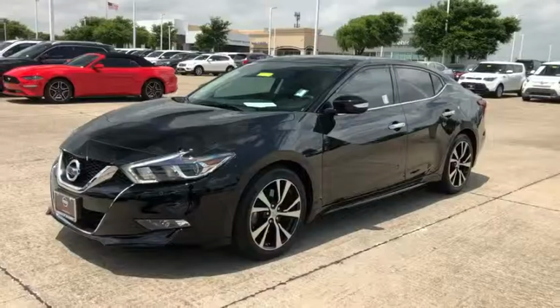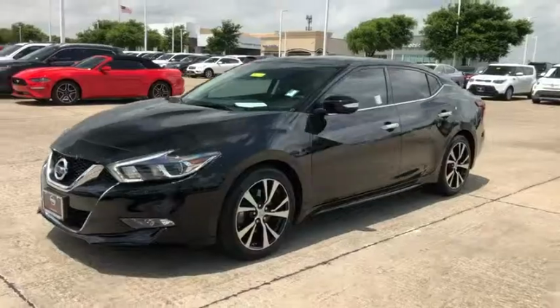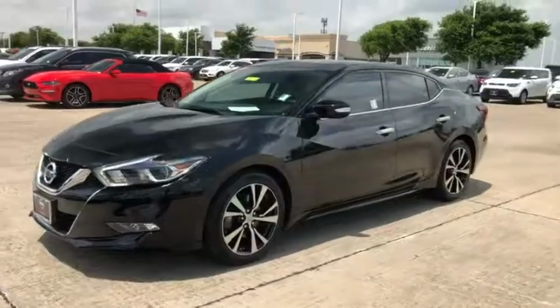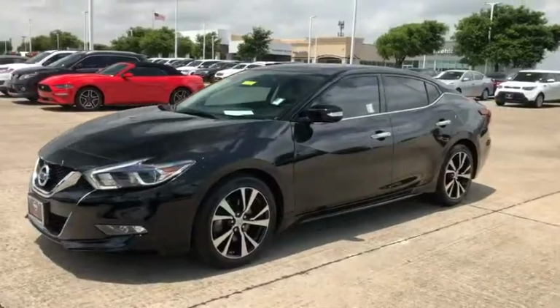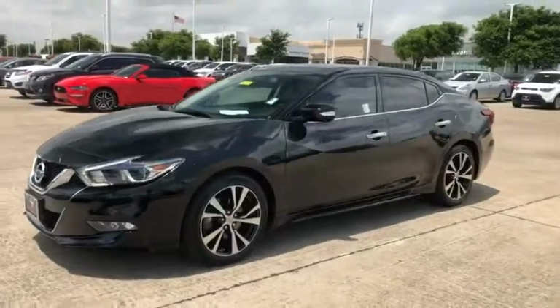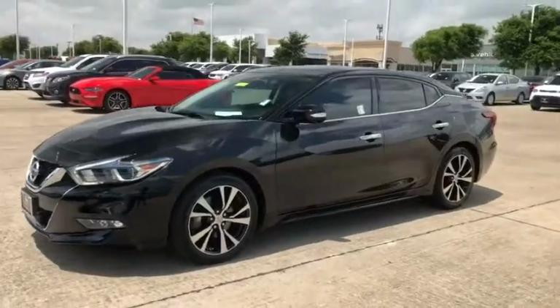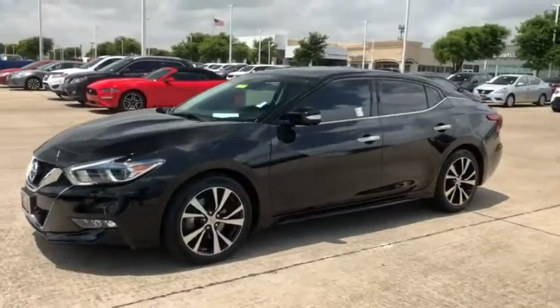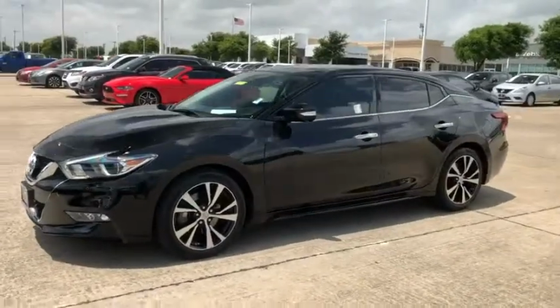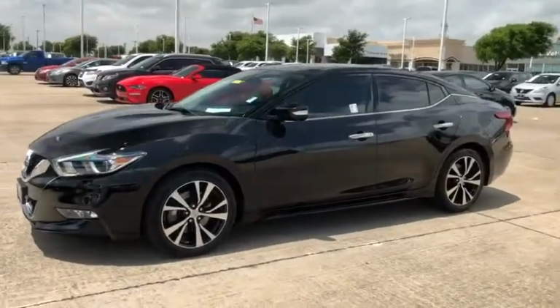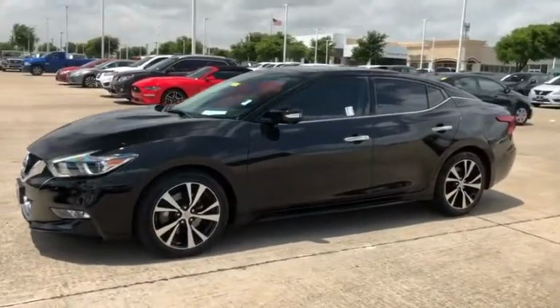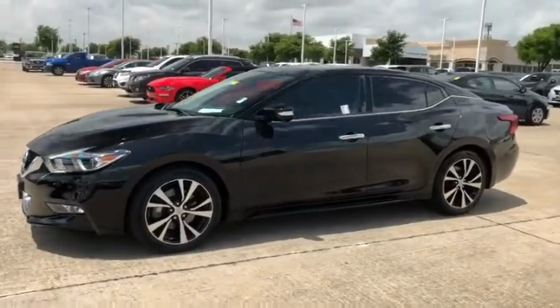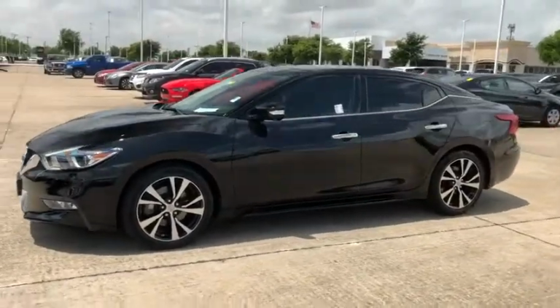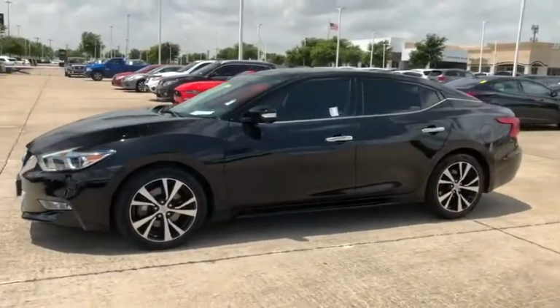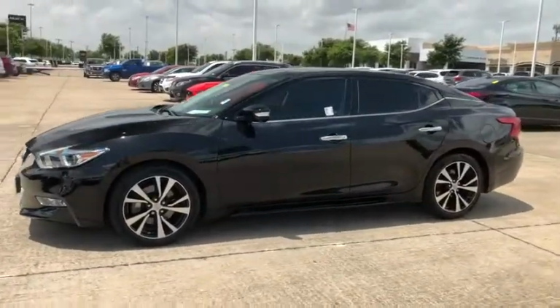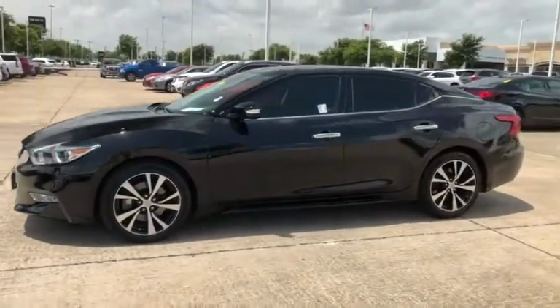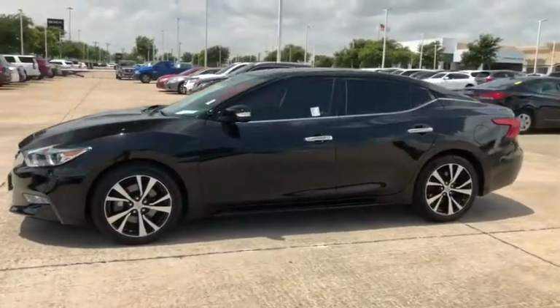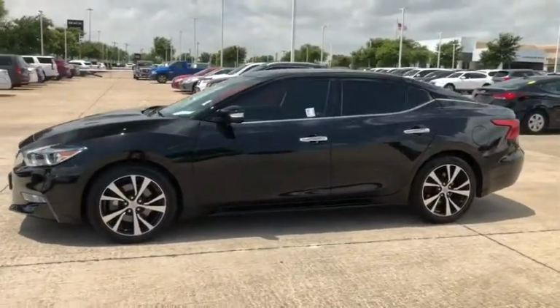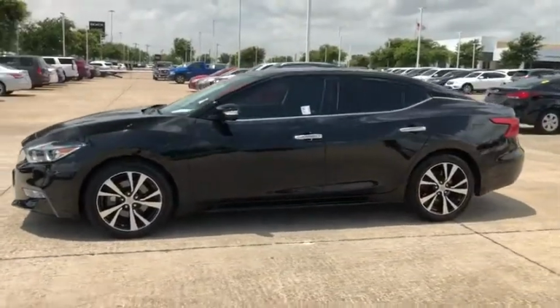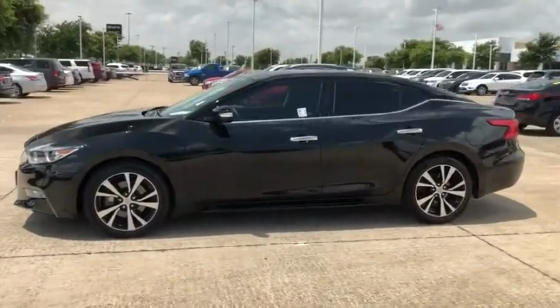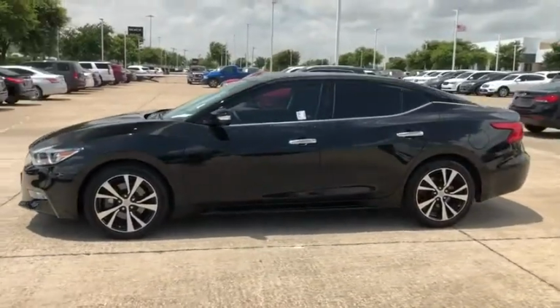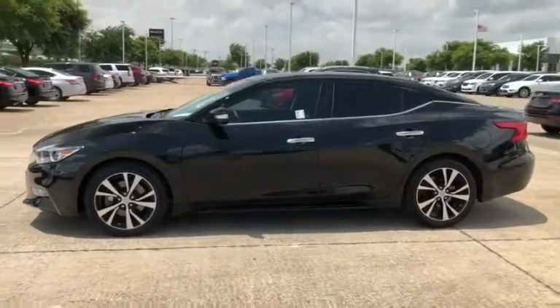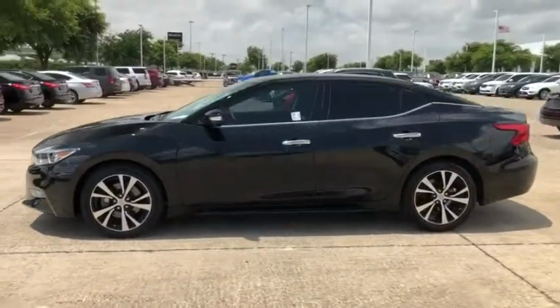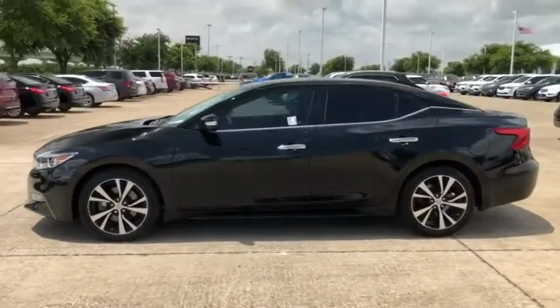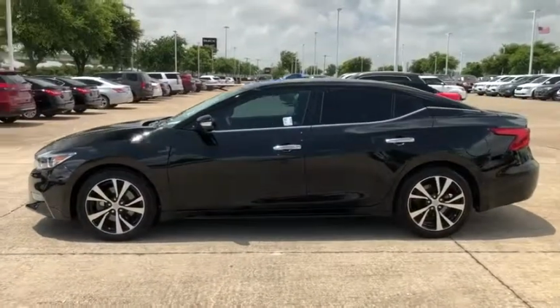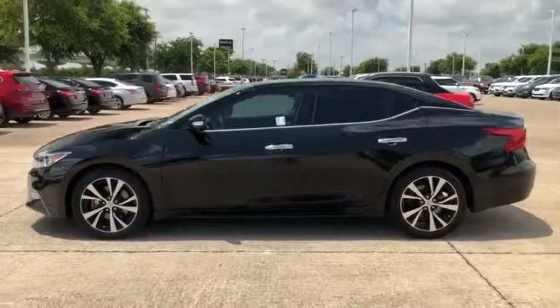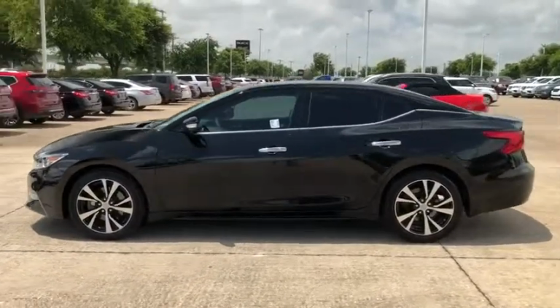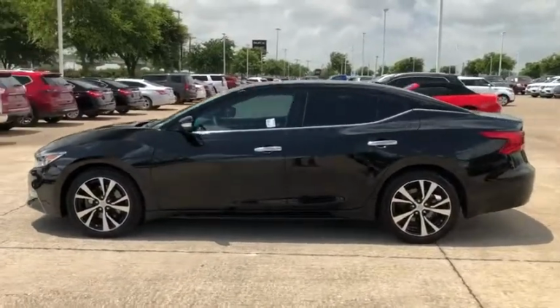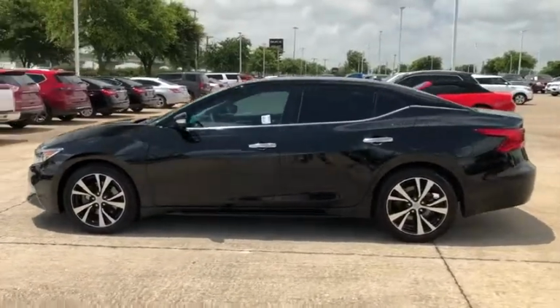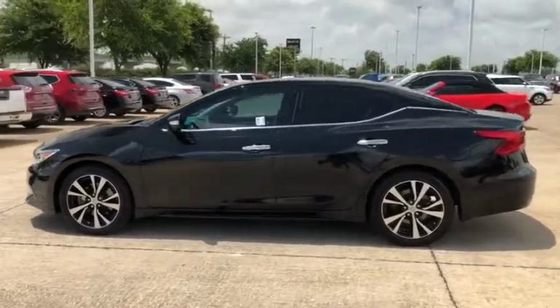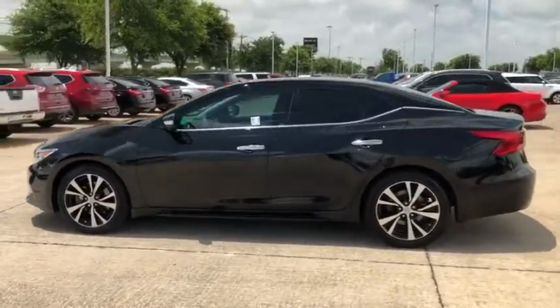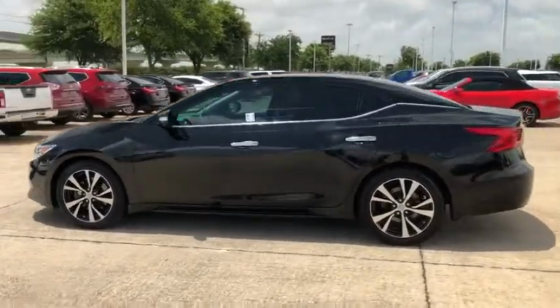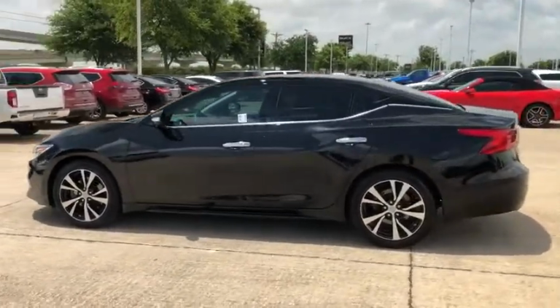2018 Nissan Maxima. The Maxima offers elegance with an edge.